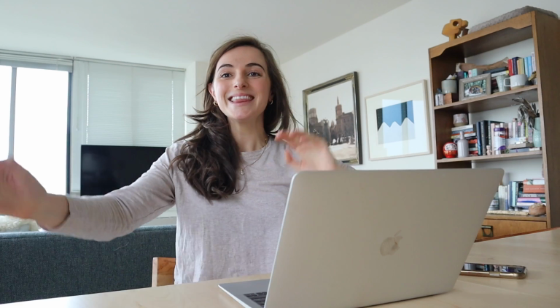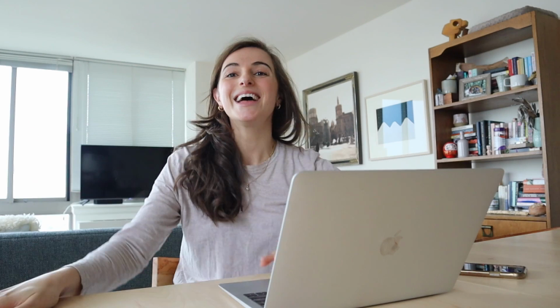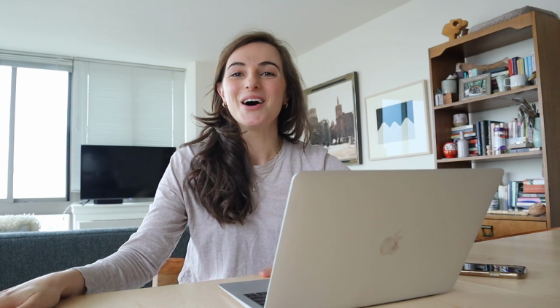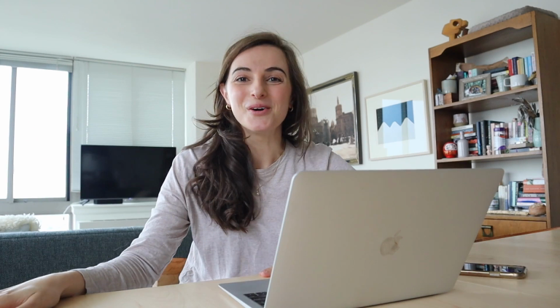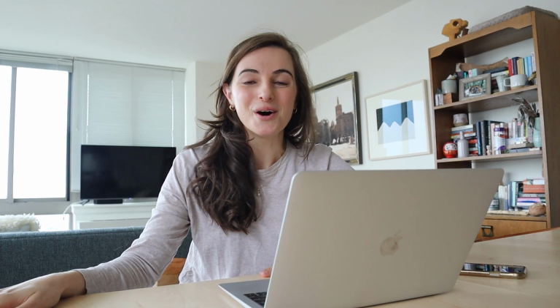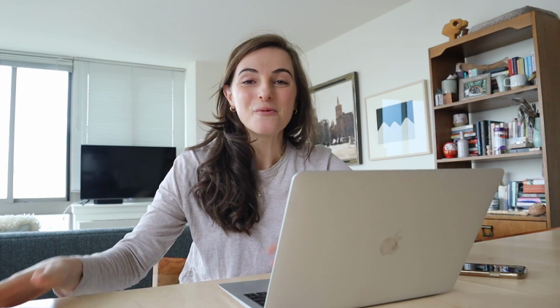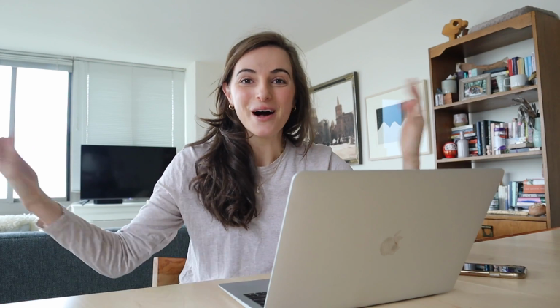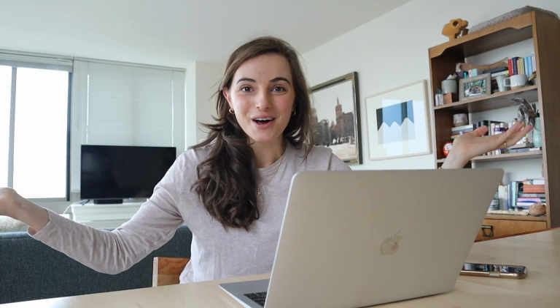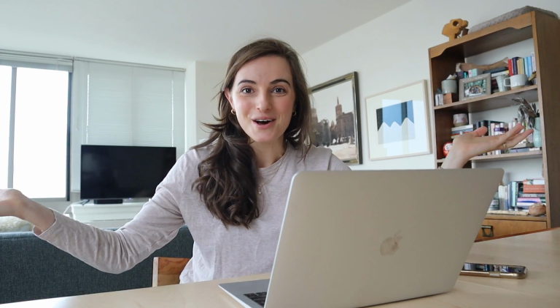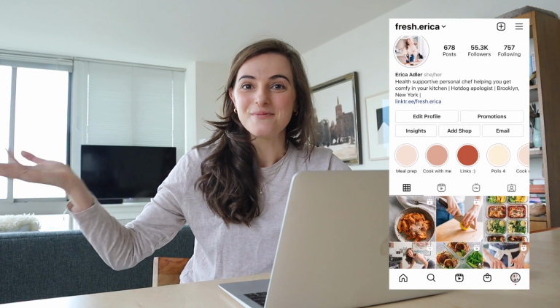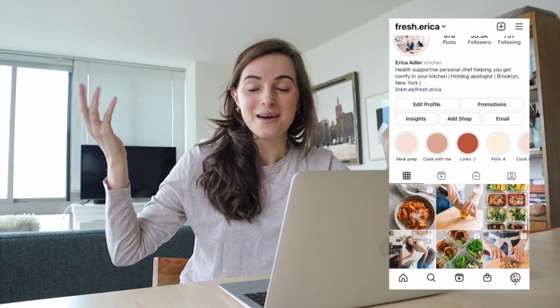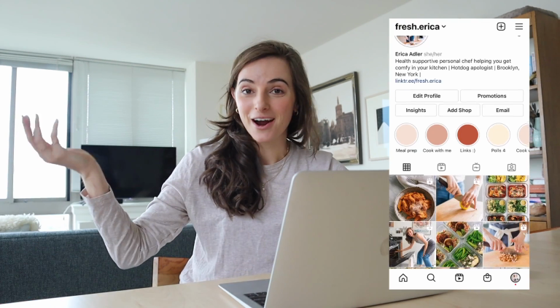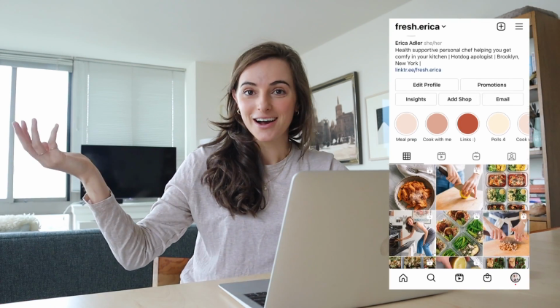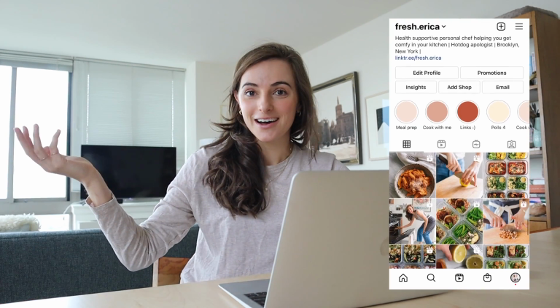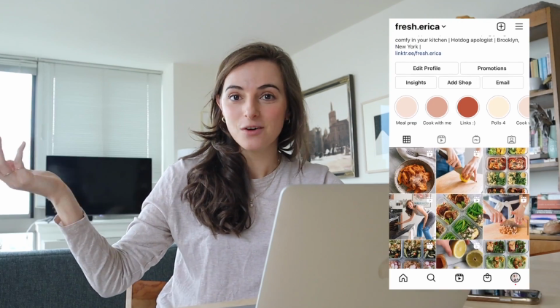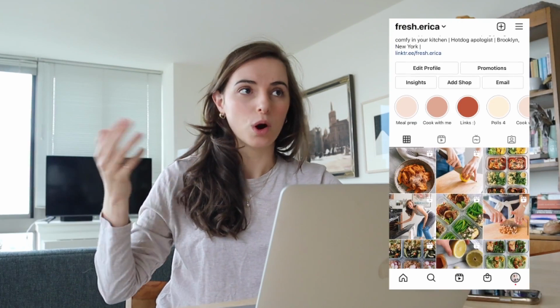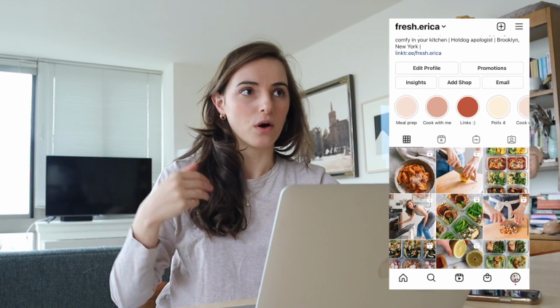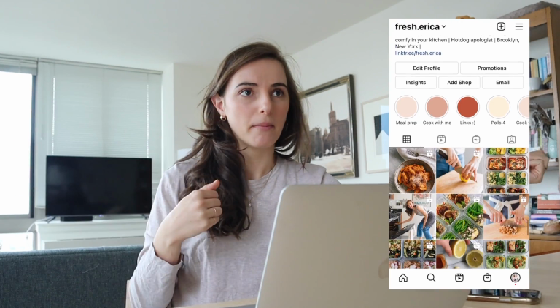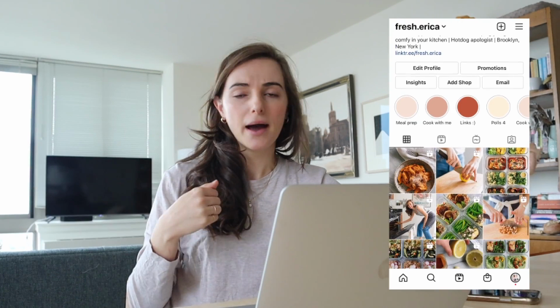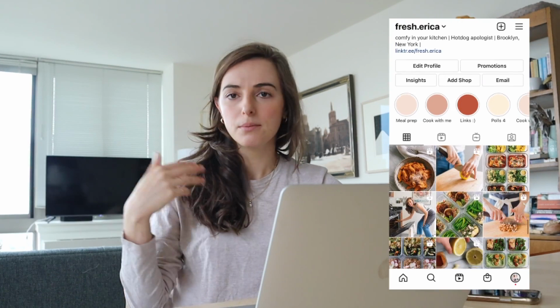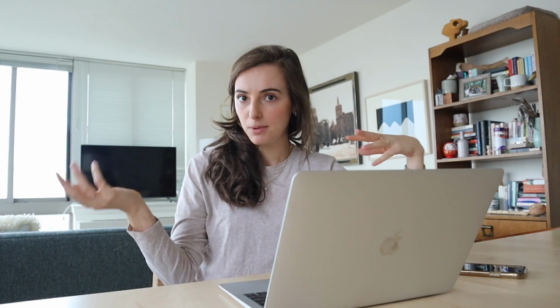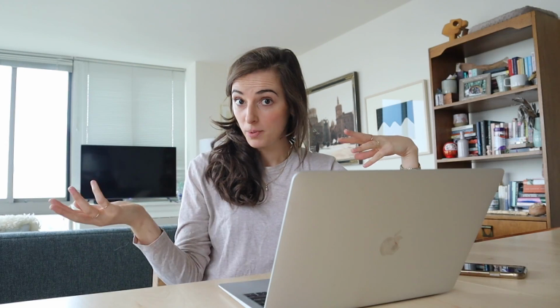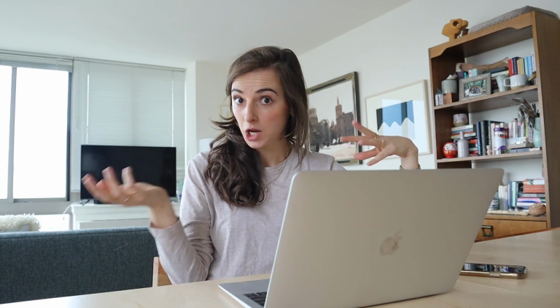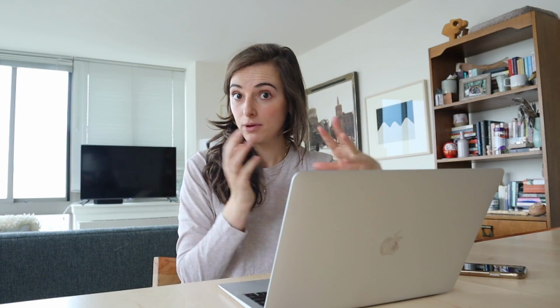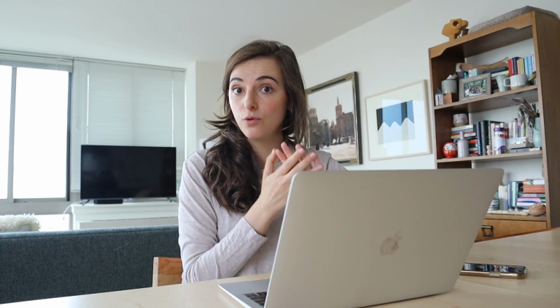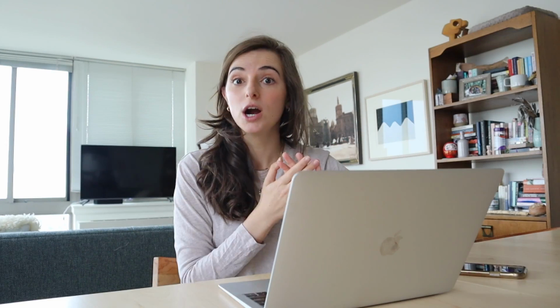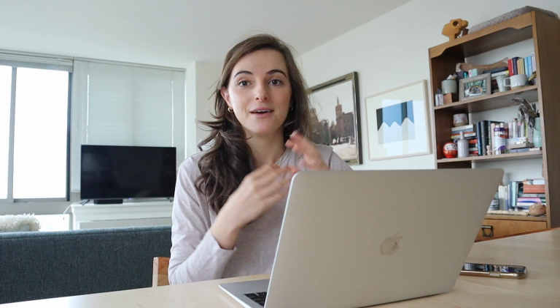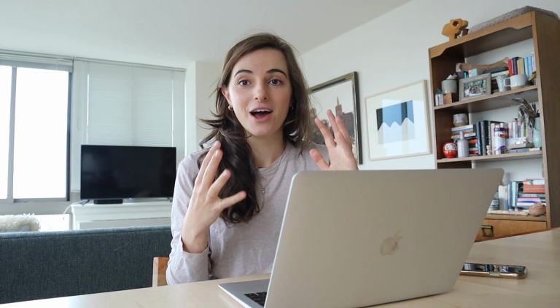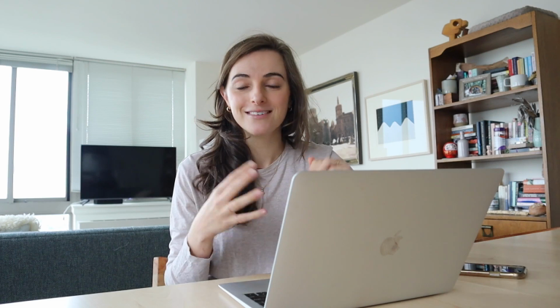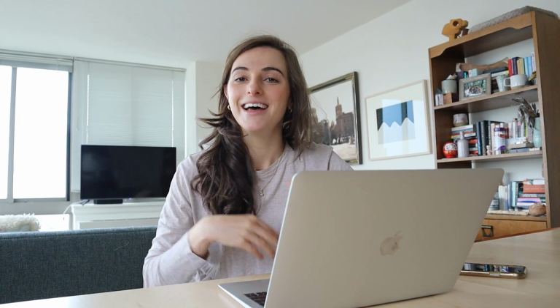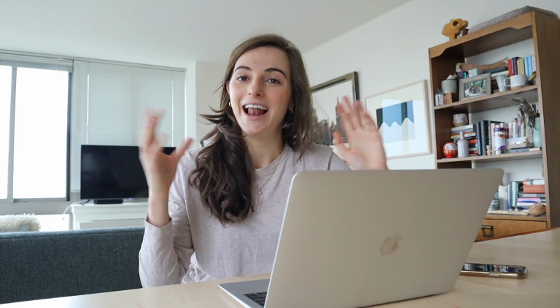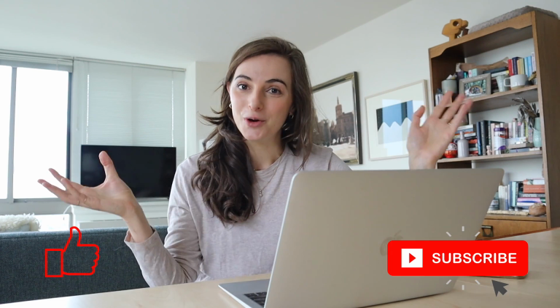Hello! Welcome! I'm Erika, or welcome back. Maybe you've been here before. If not, hello!